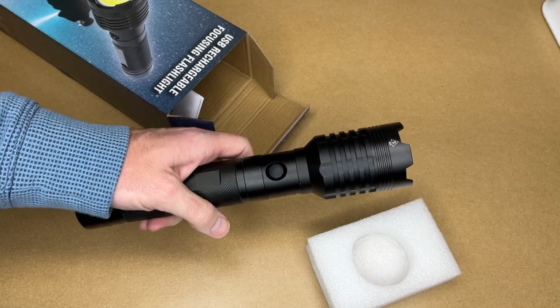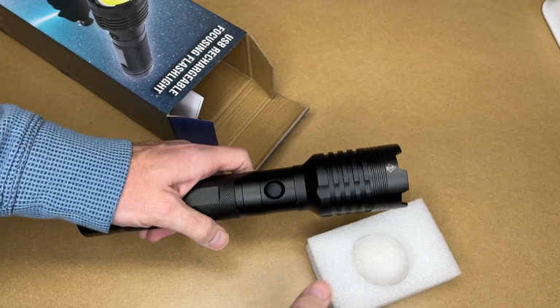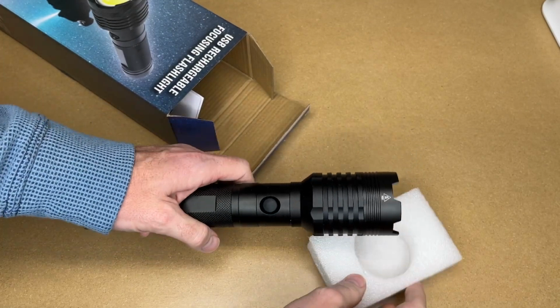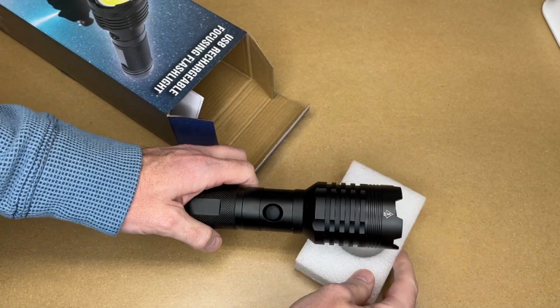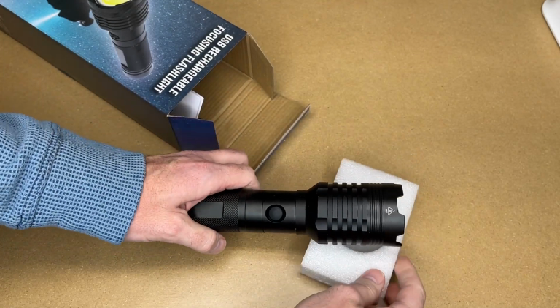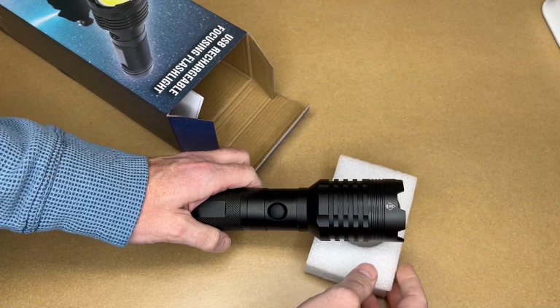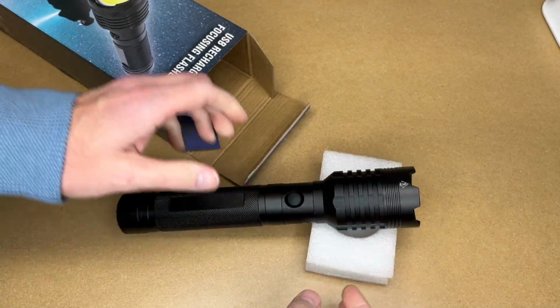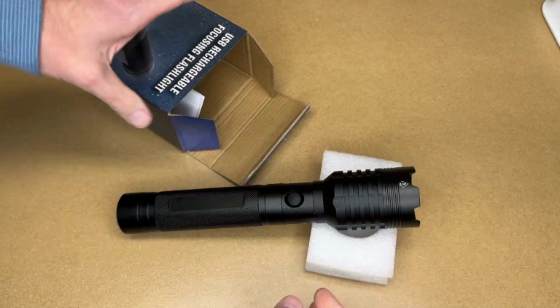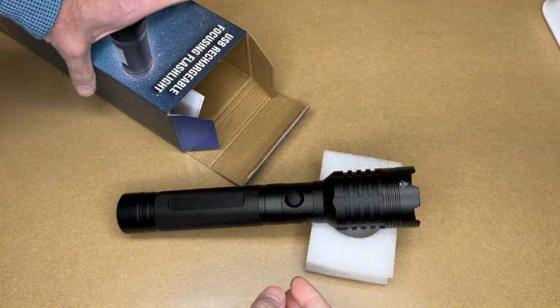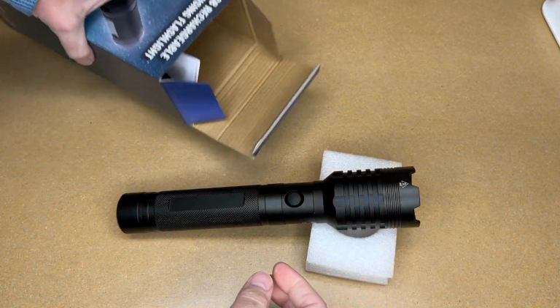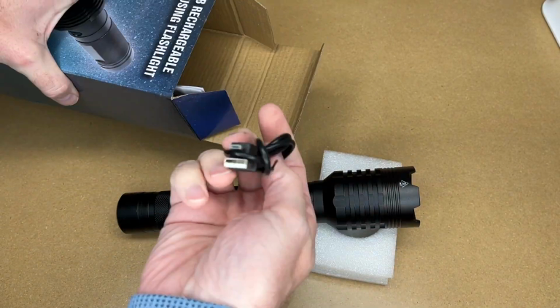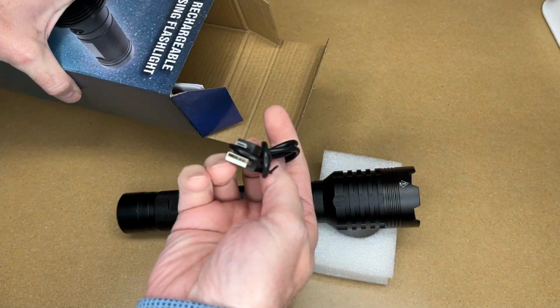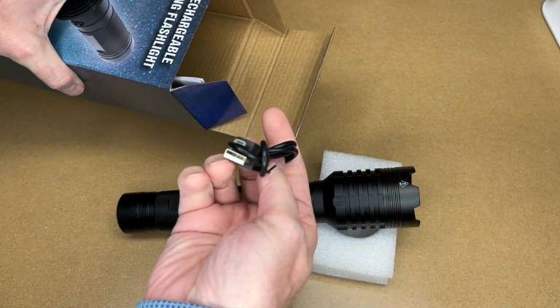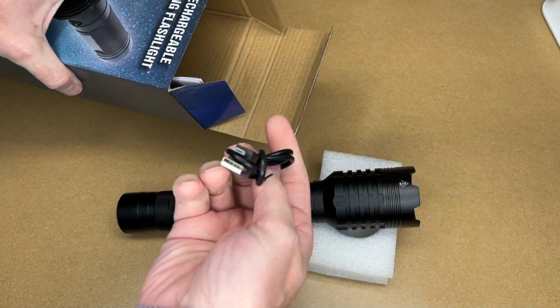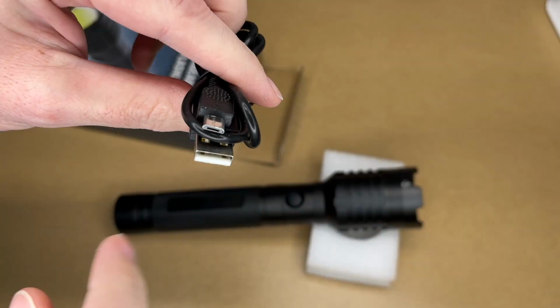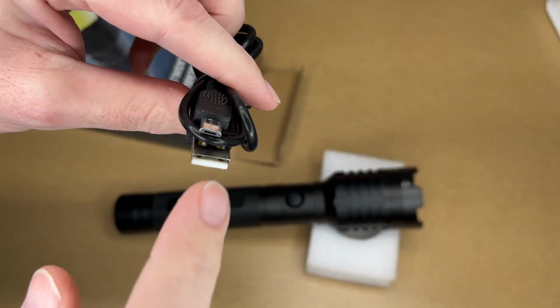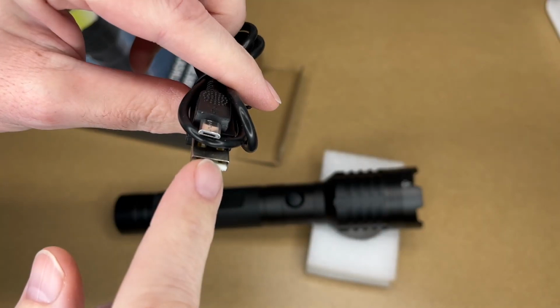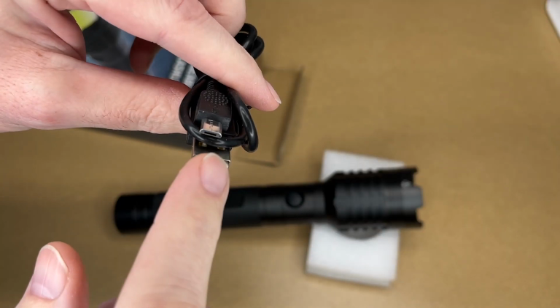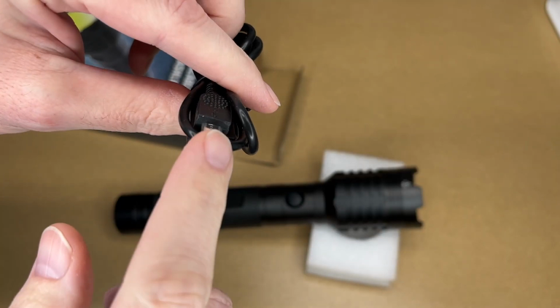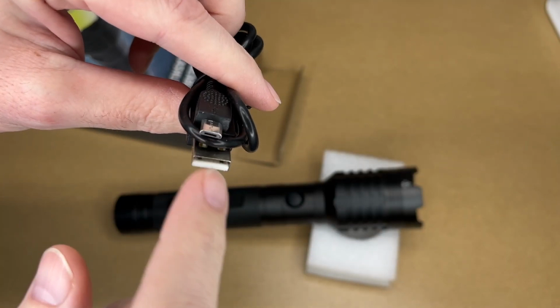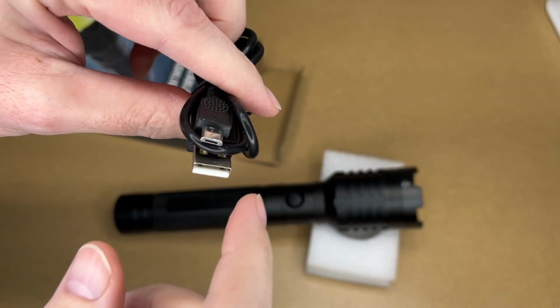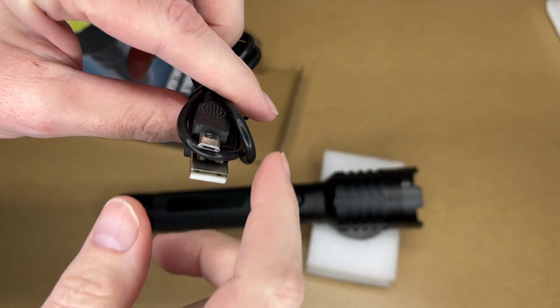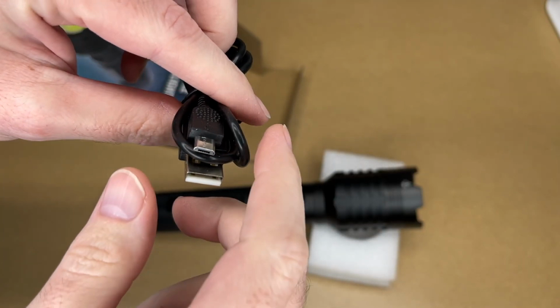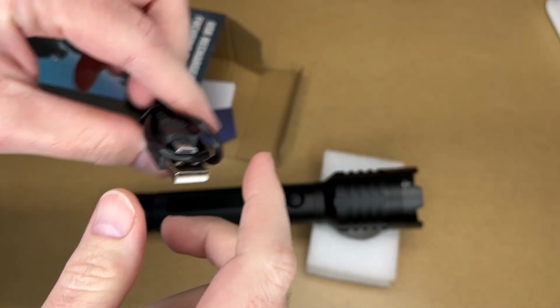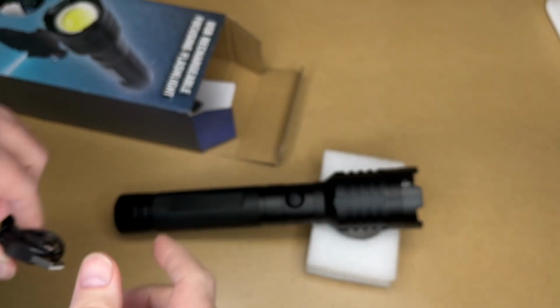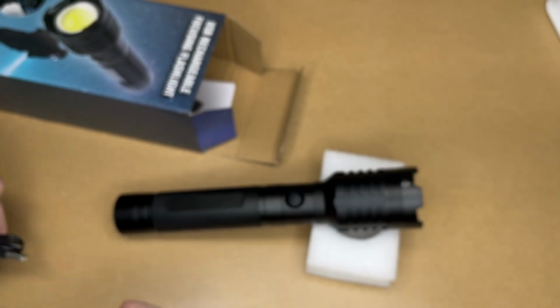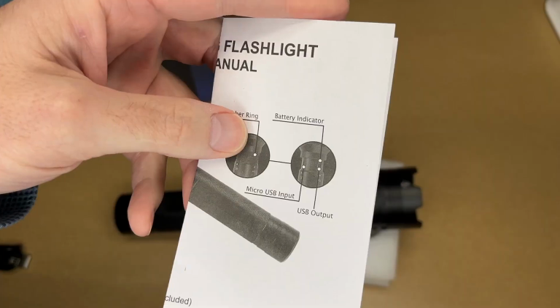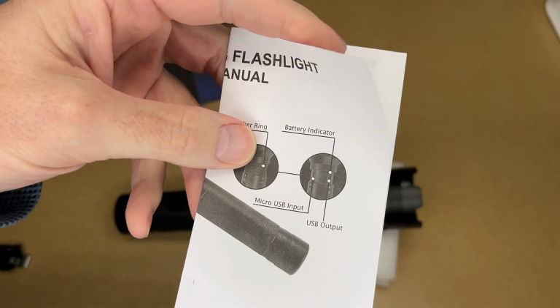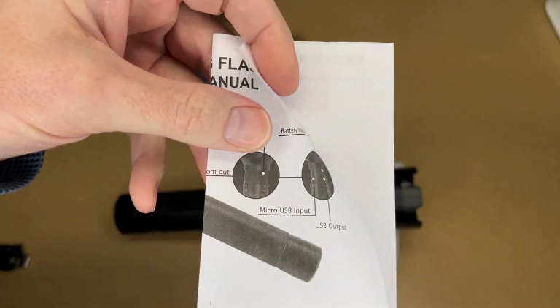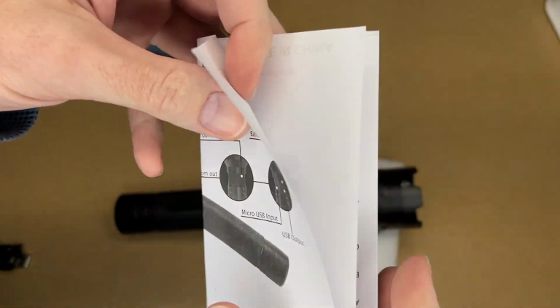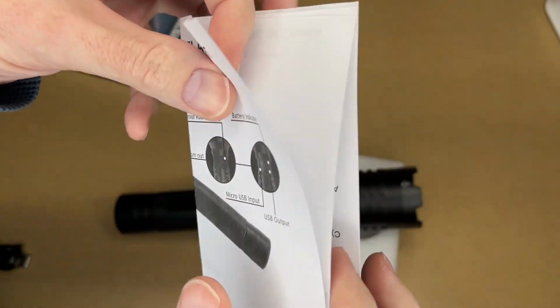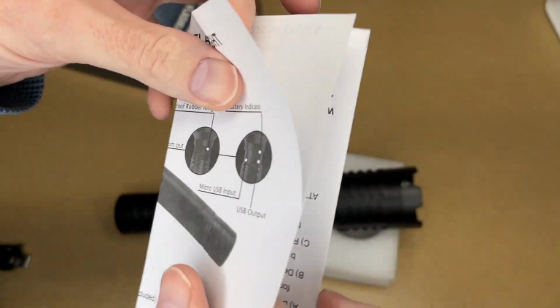So here's the flashlight. It's quite heavy. We have a cord — it's a USB to micro USB charging cable — and then we have this manual.